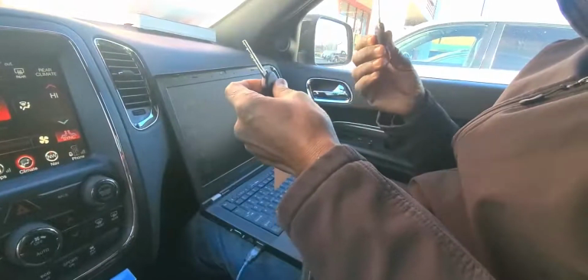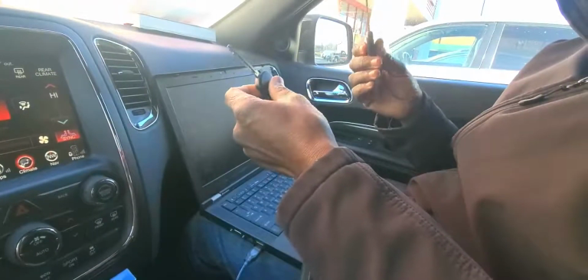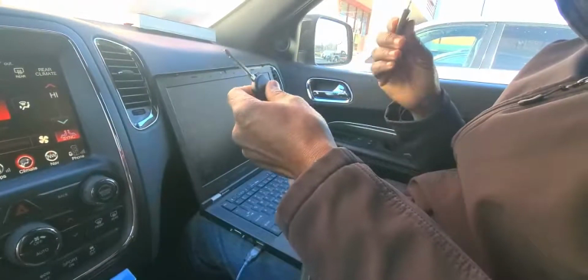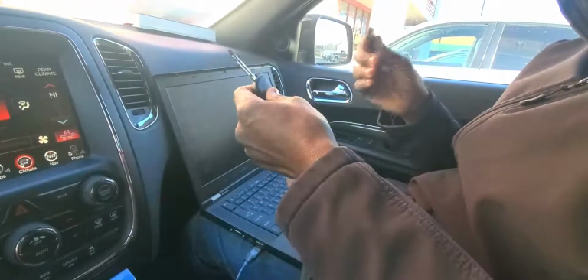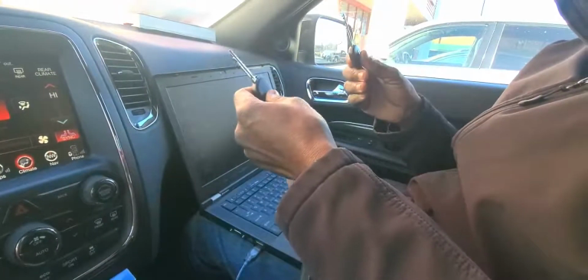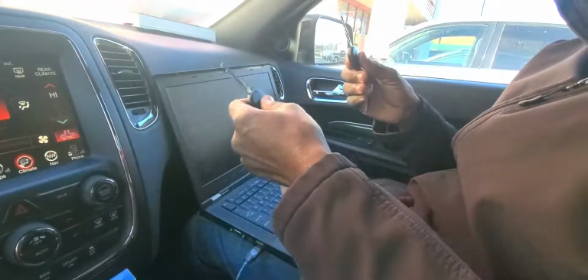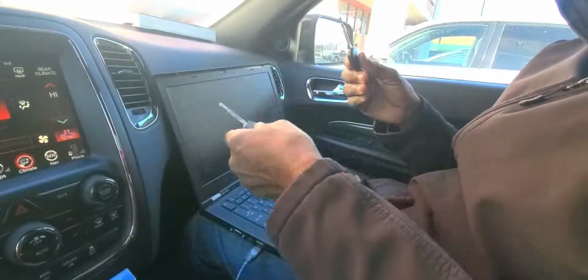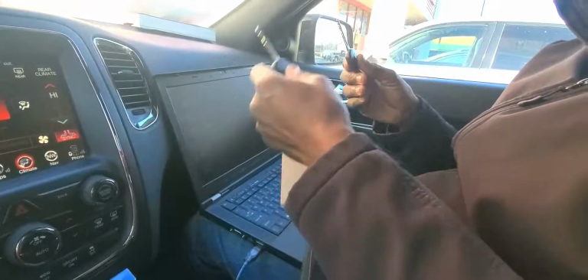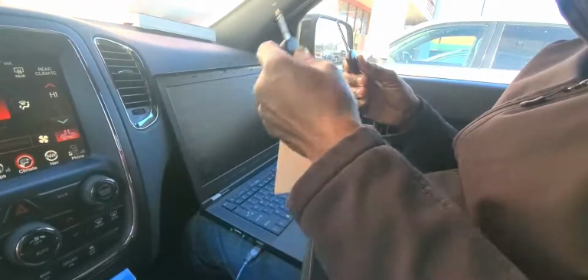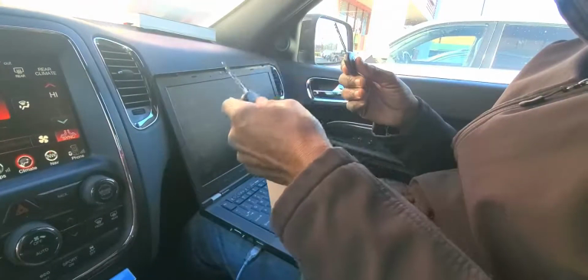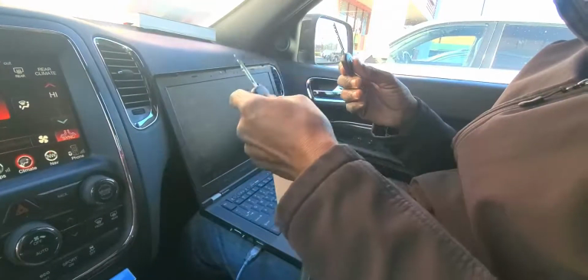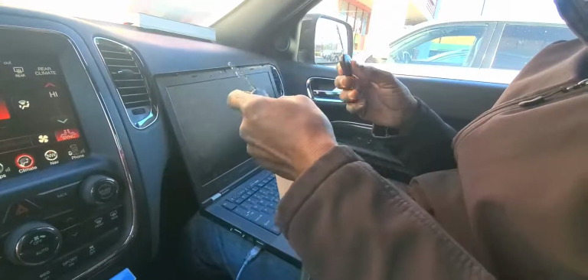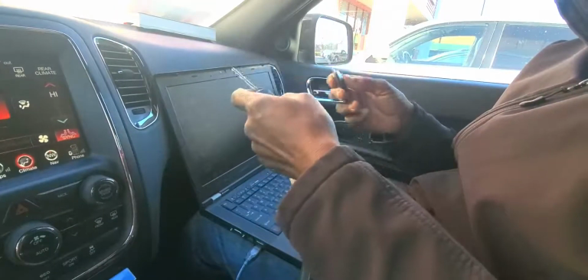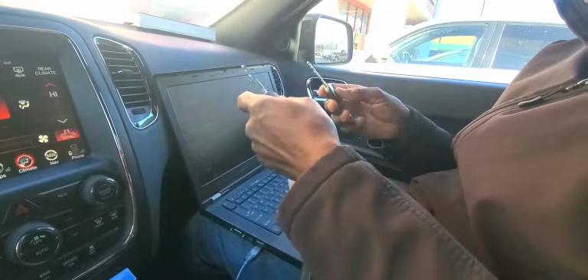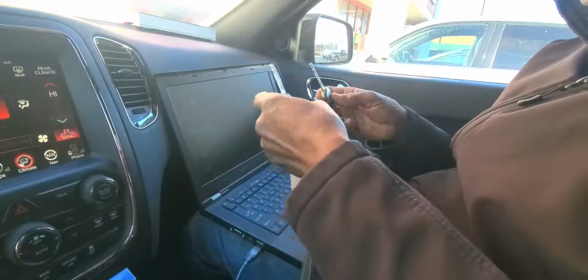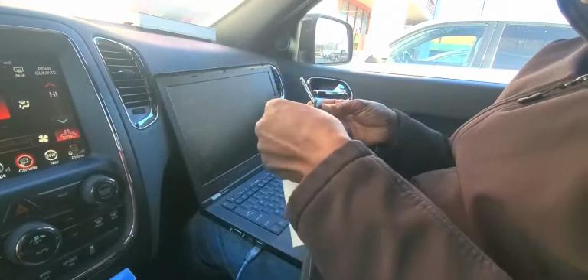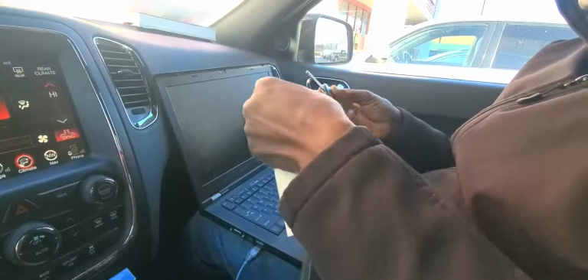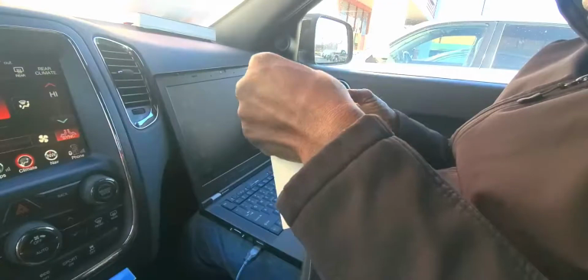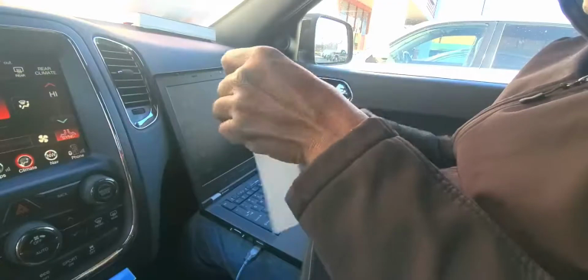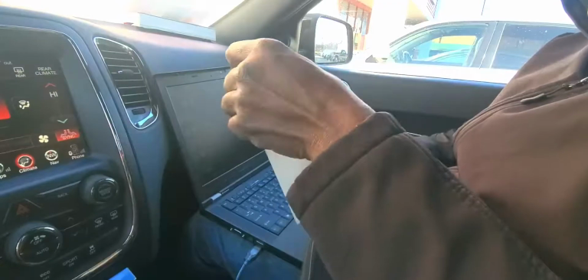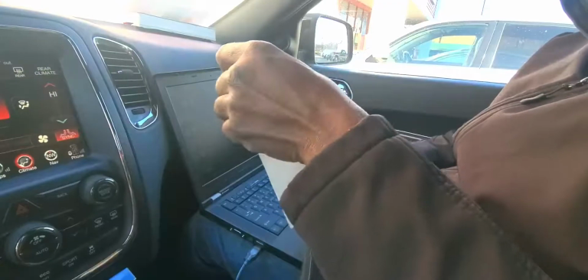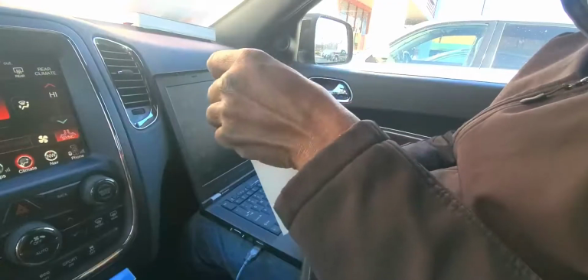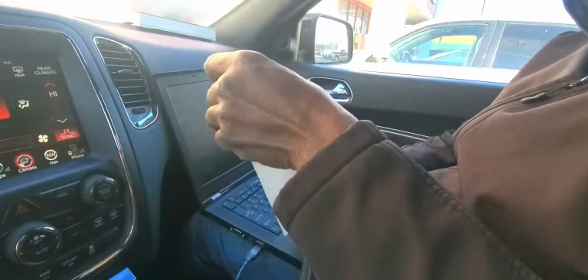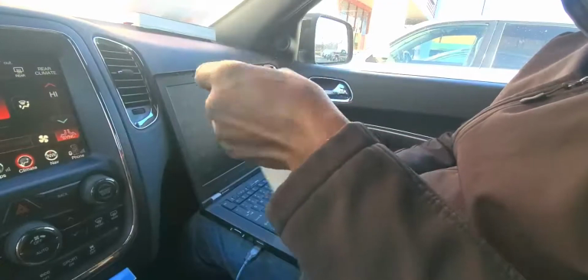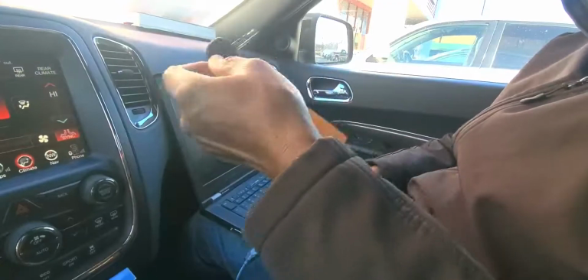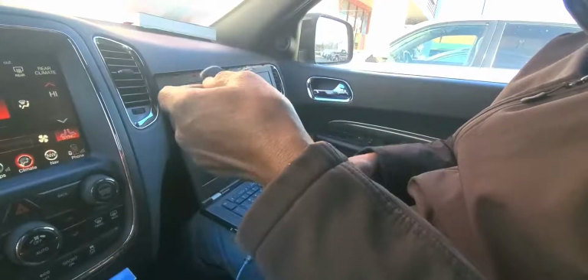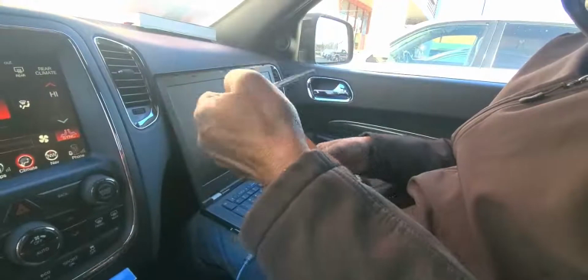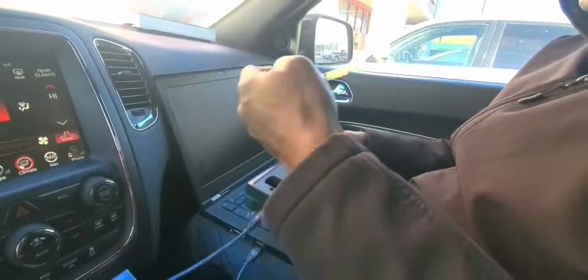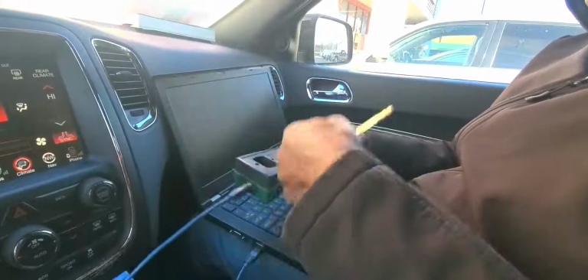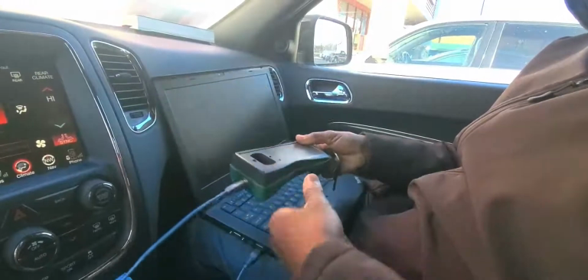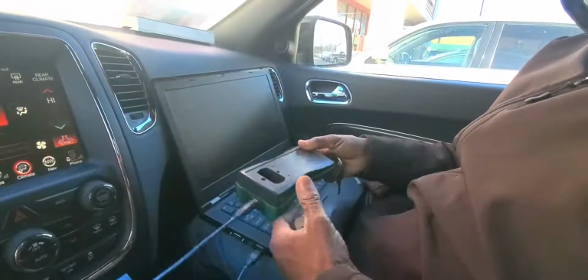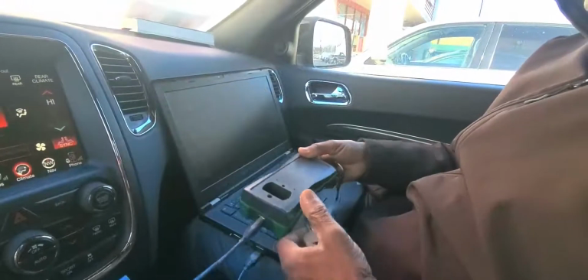That manual programming procedure works only on one condition: you must have a master chip. So now, in order to clone this valet key, we'll use the Tango.